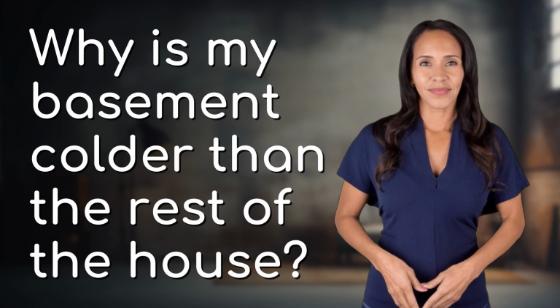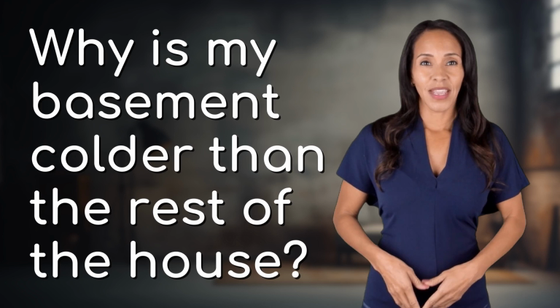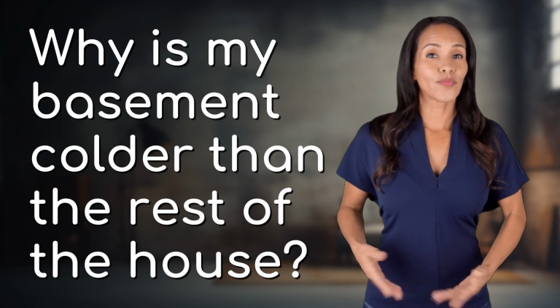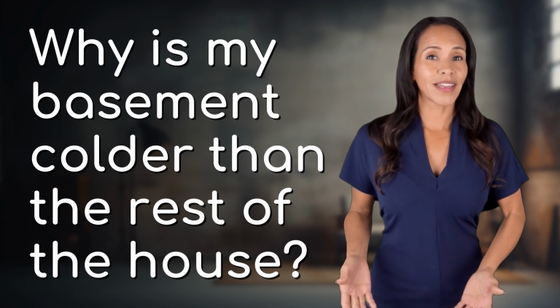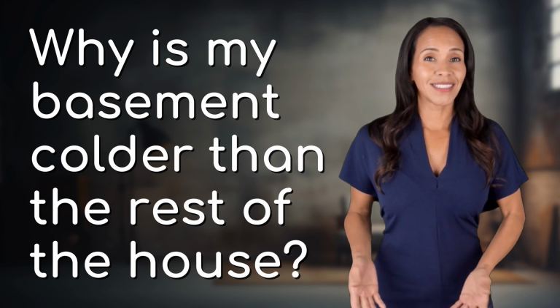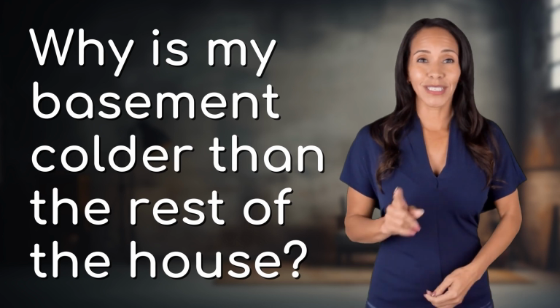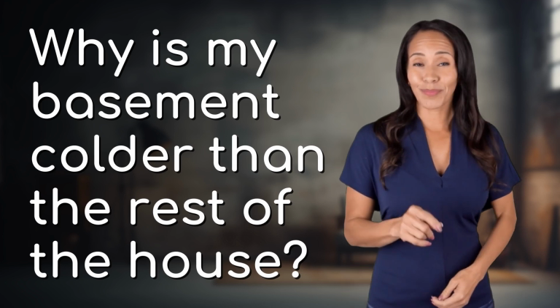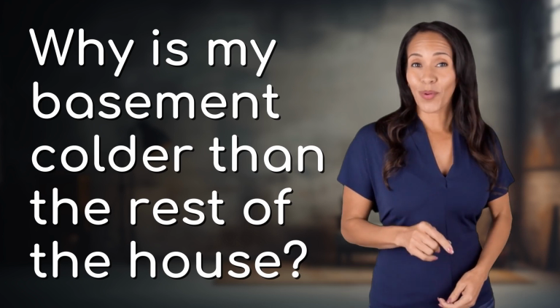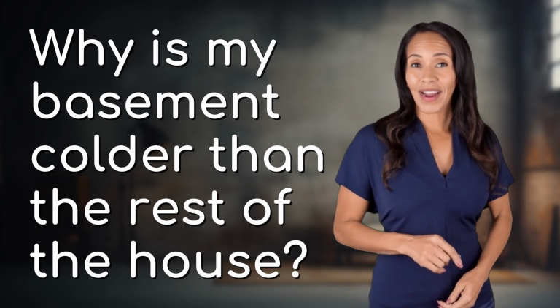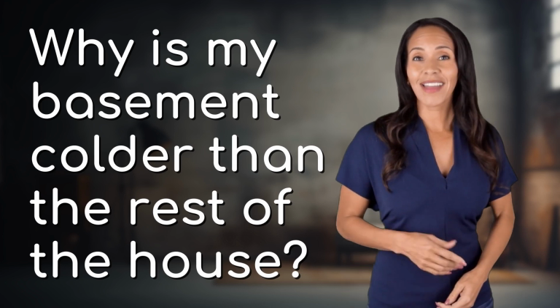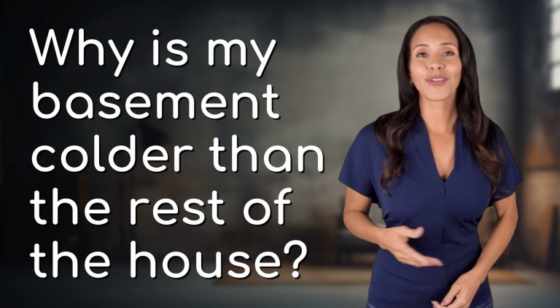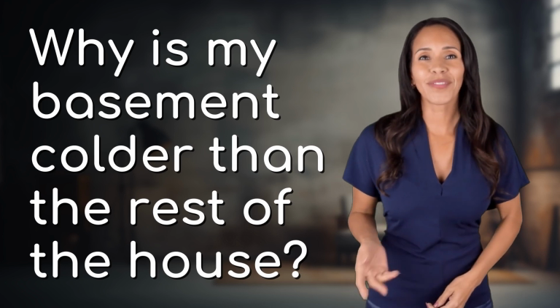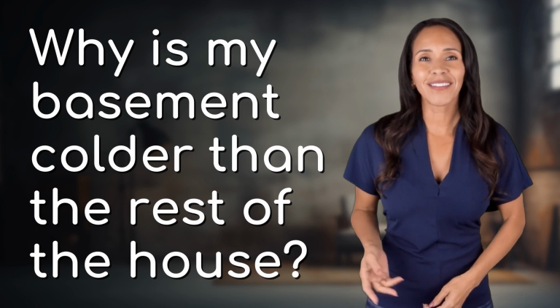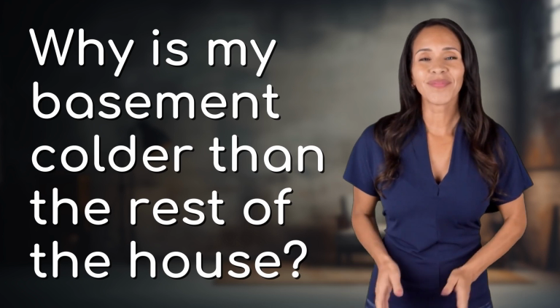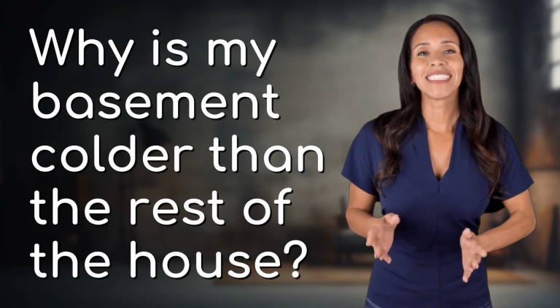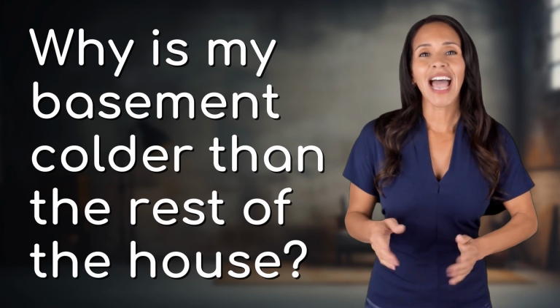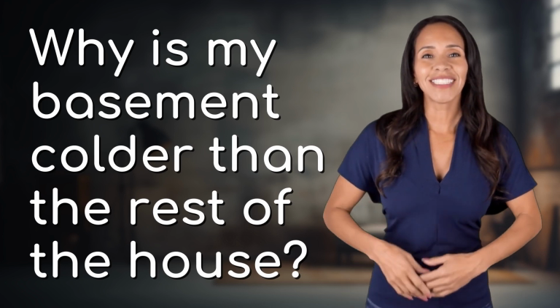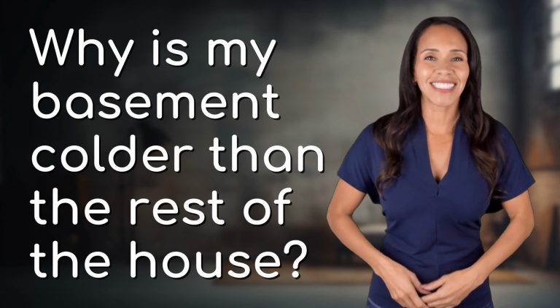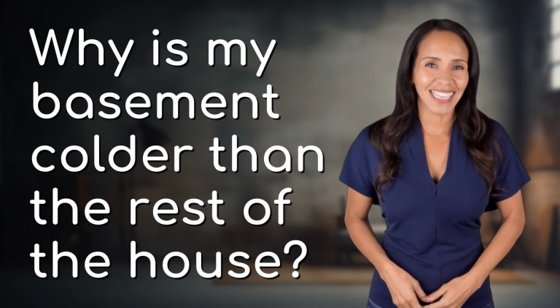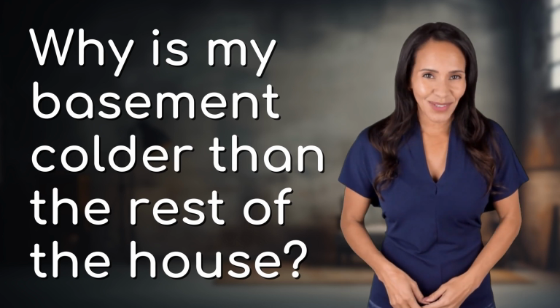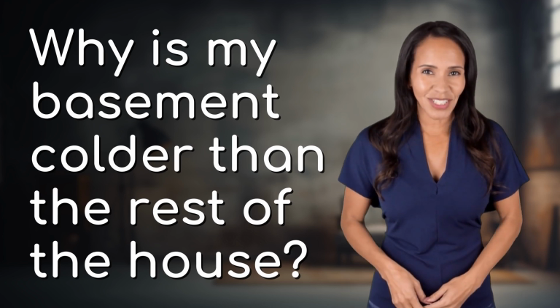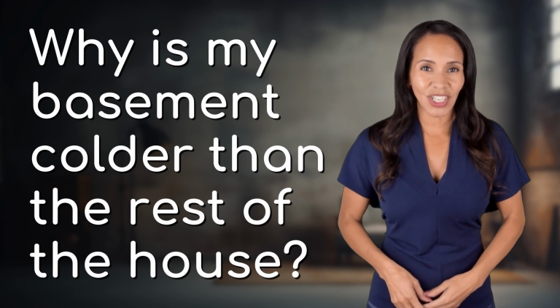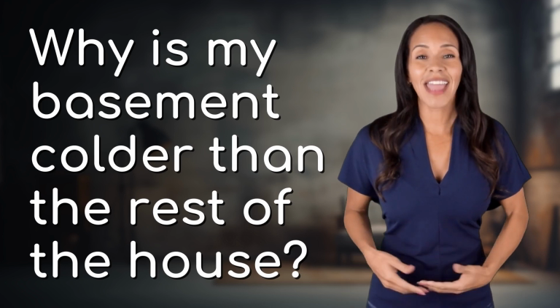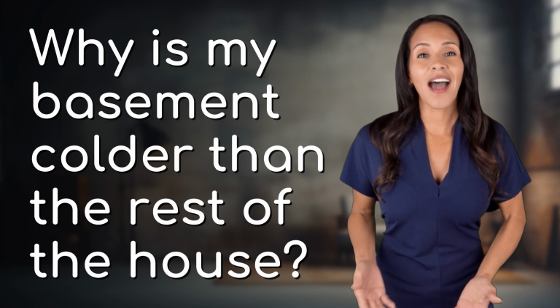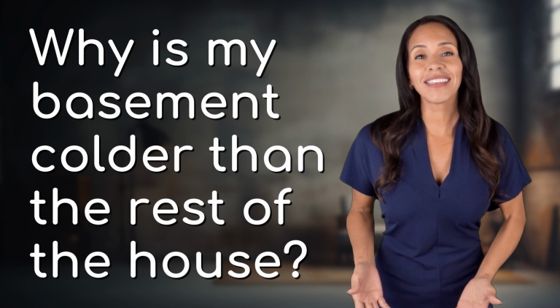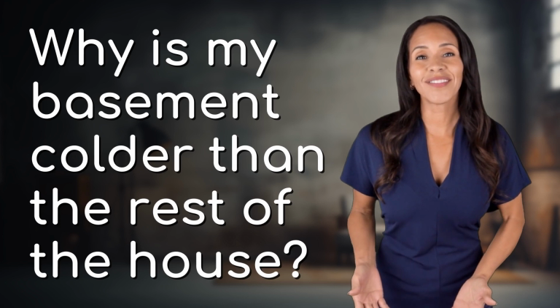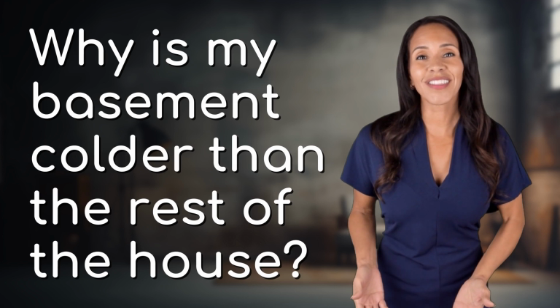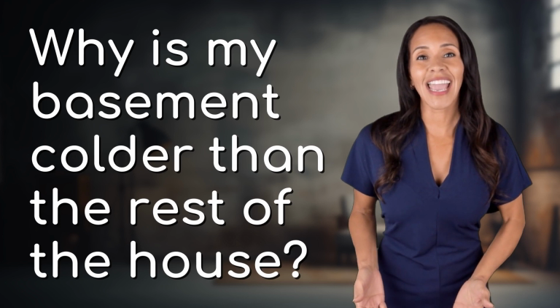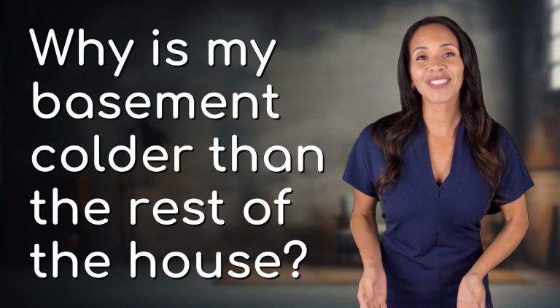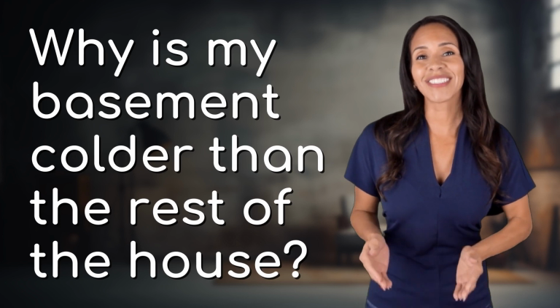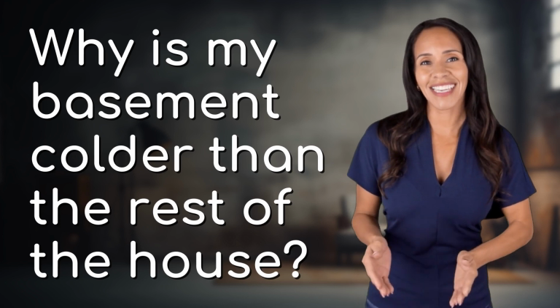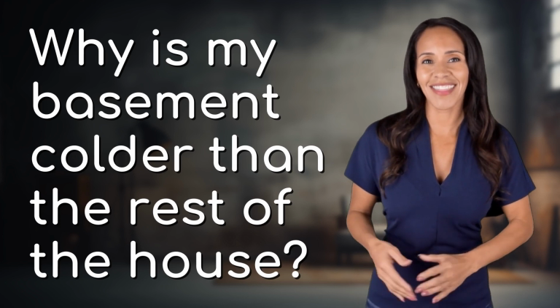Ready to explore and reveal? Dive into today's question and uncover the answers together.